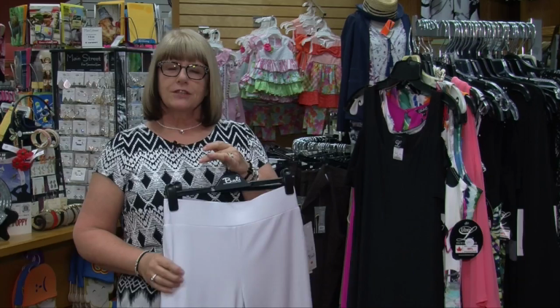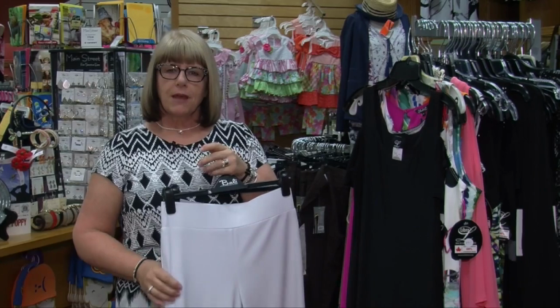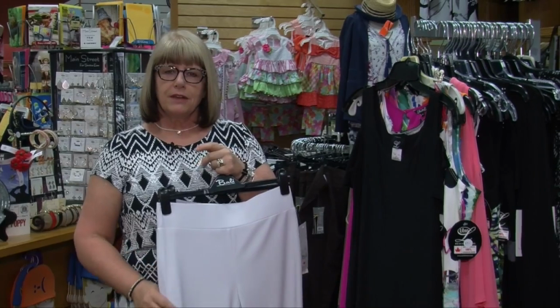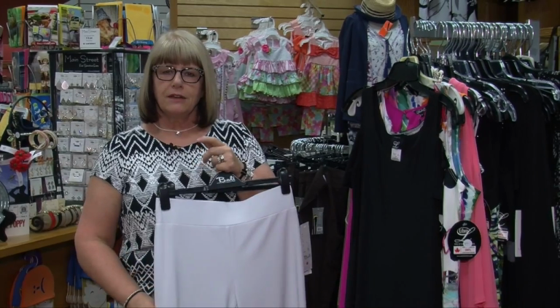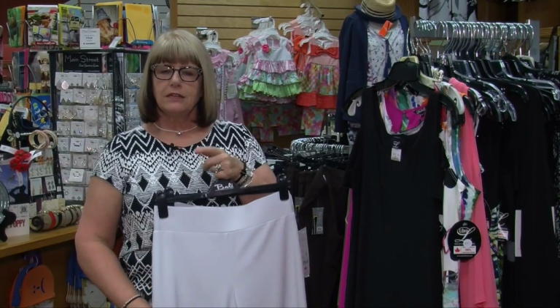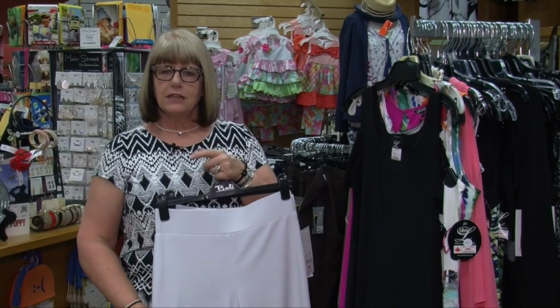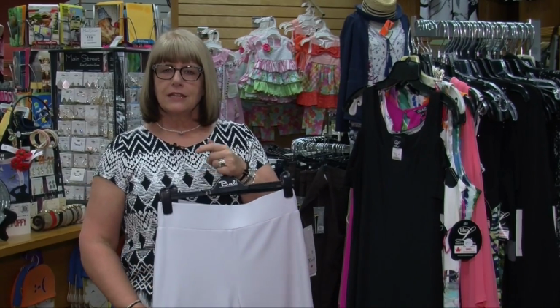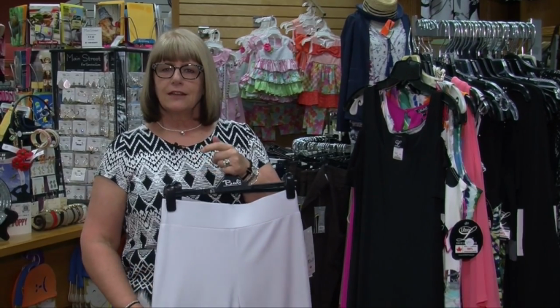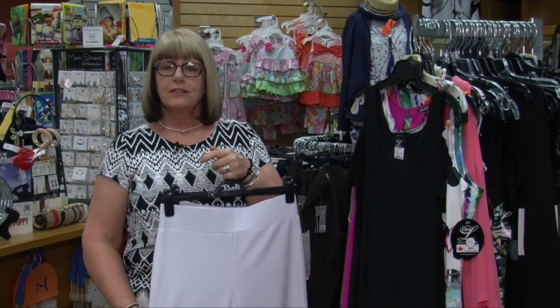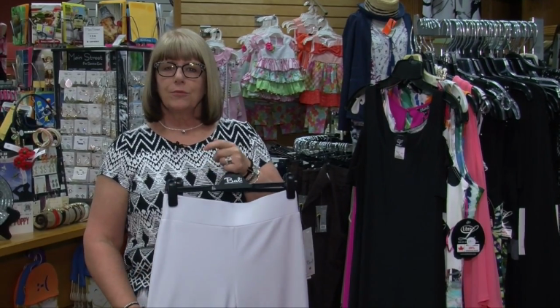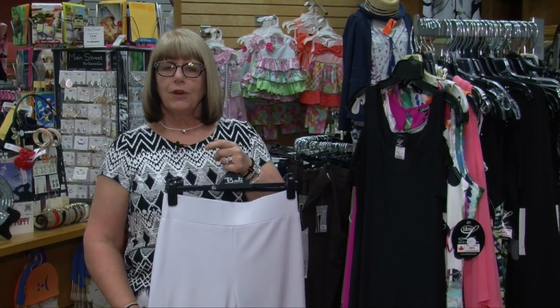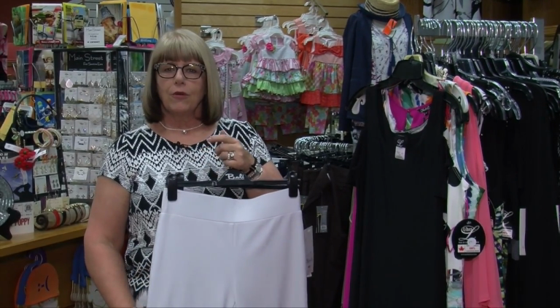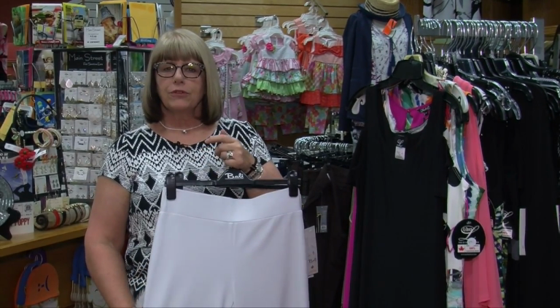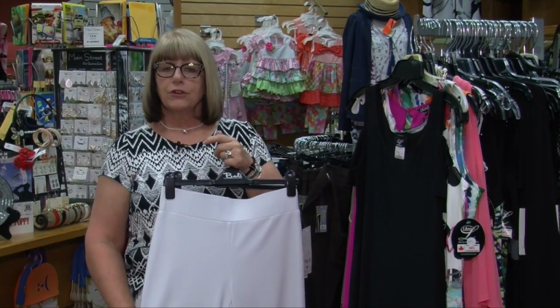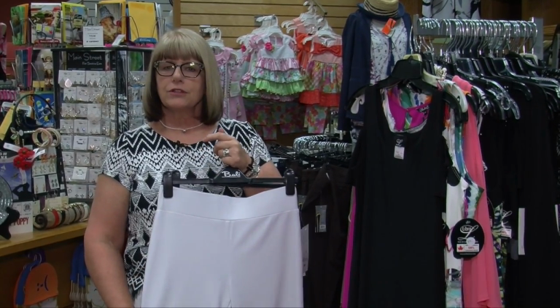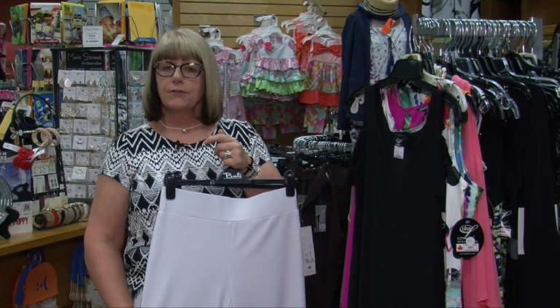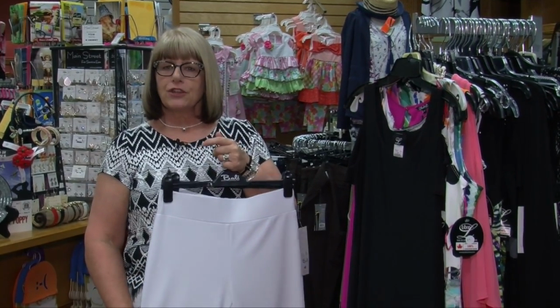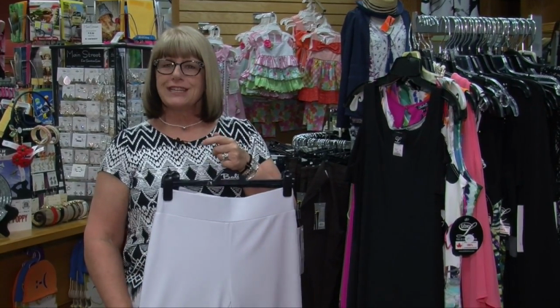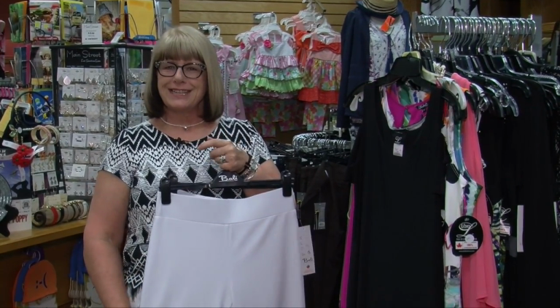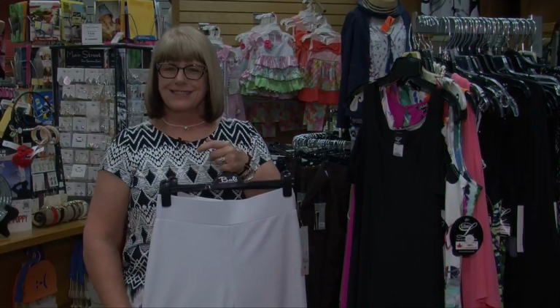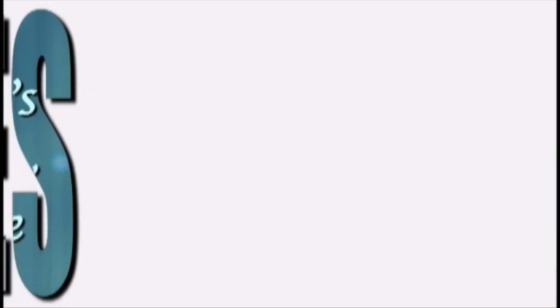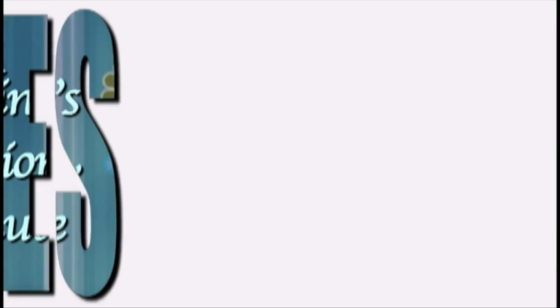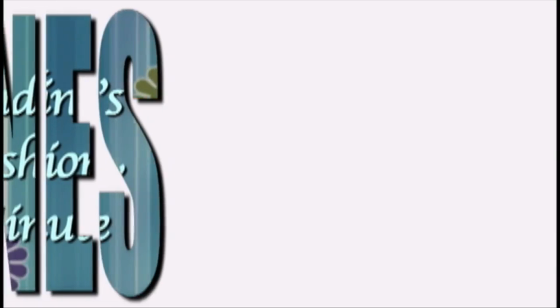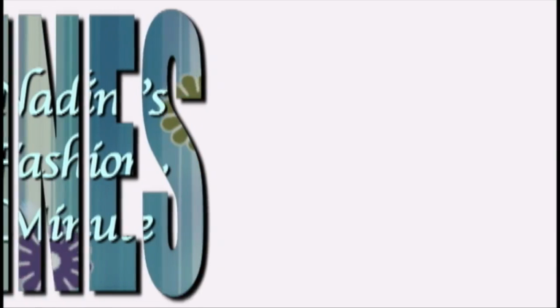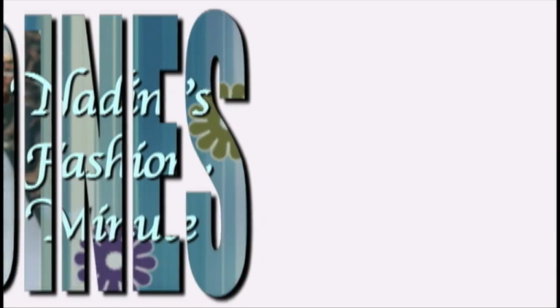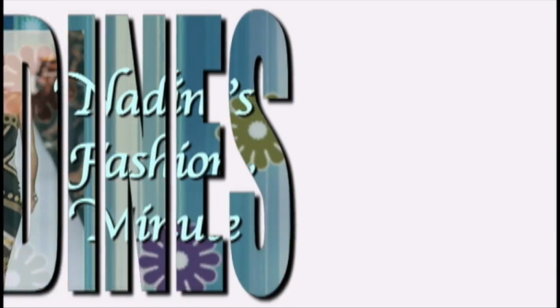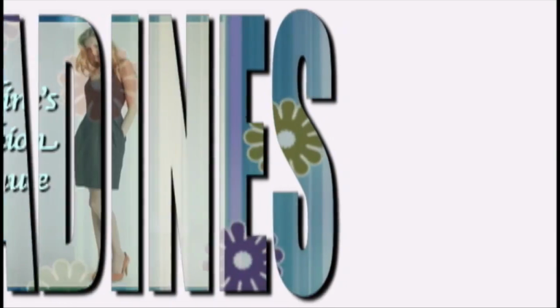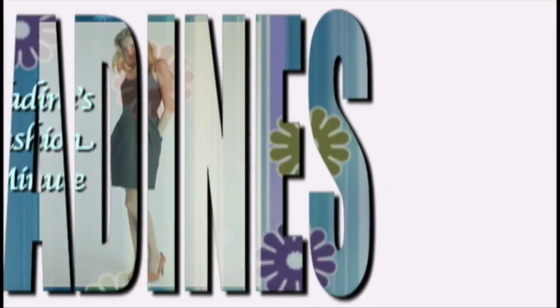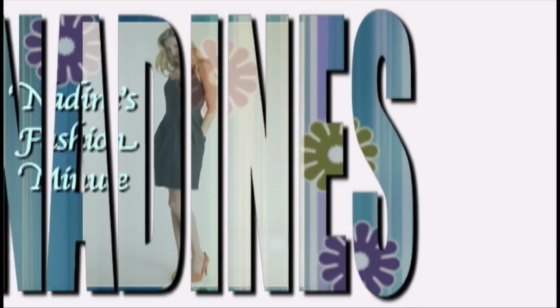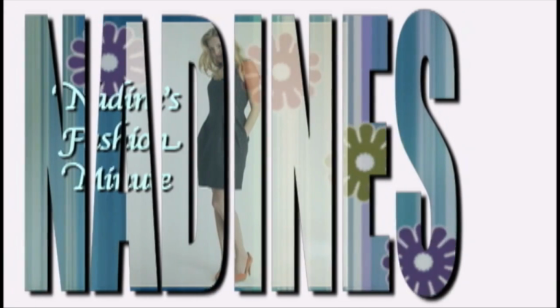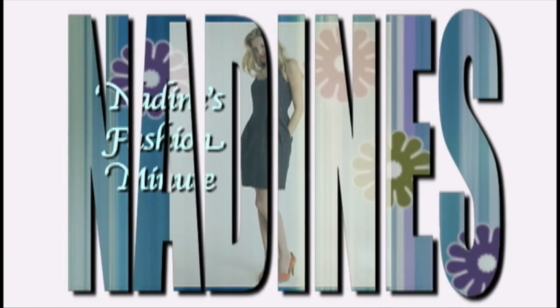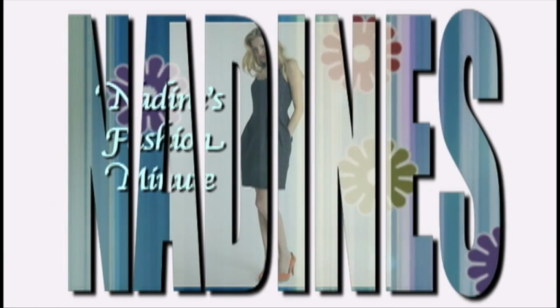So stop in at Nadine's and let us help you out with all your summer fashion needs. We'll see you next time.